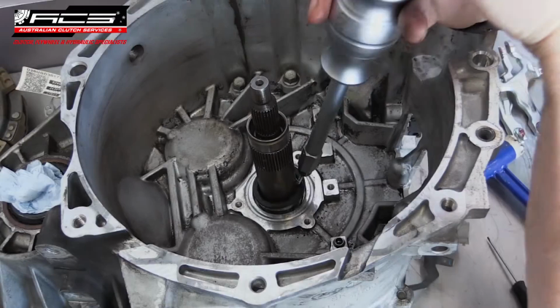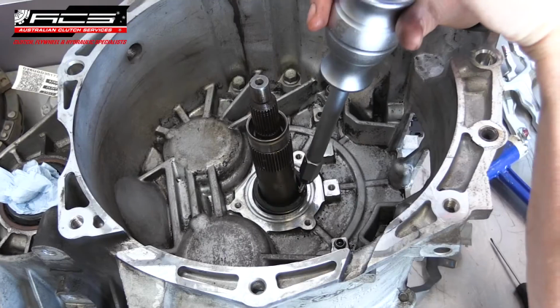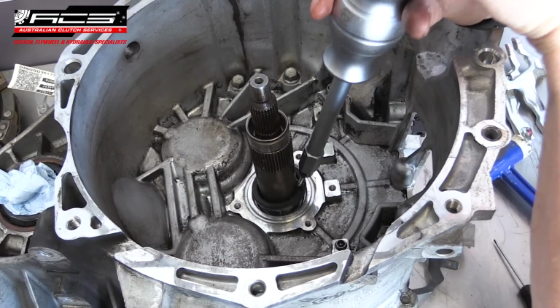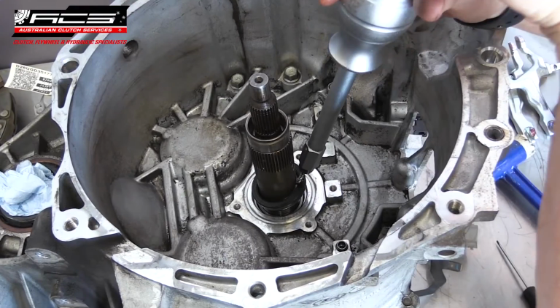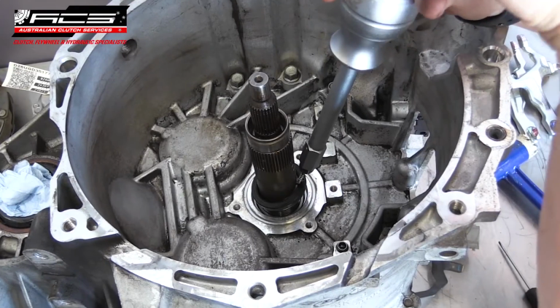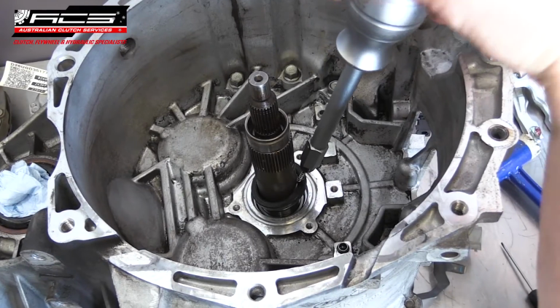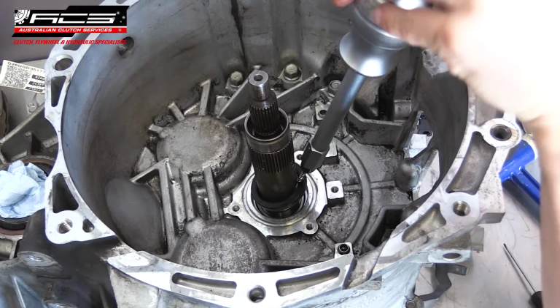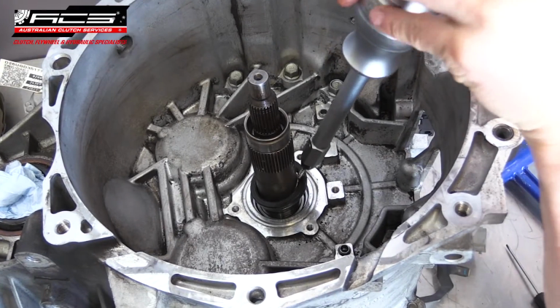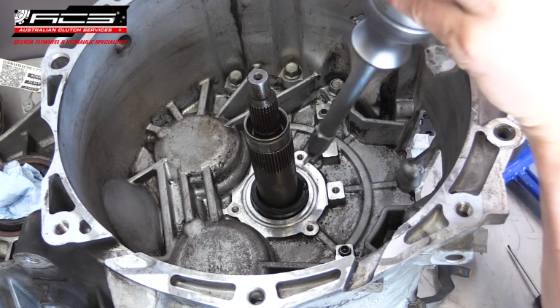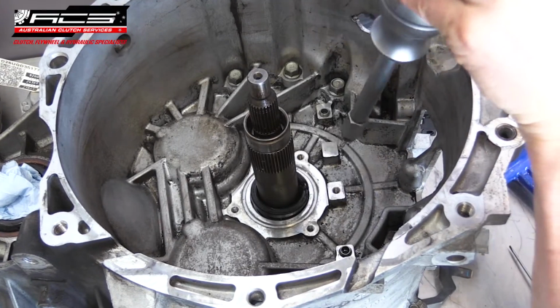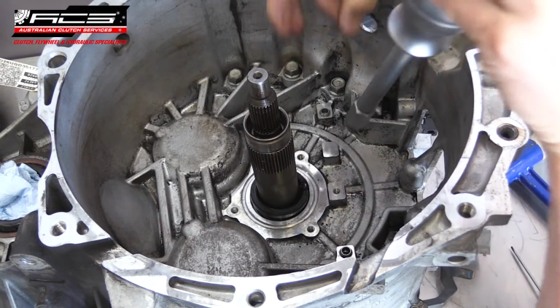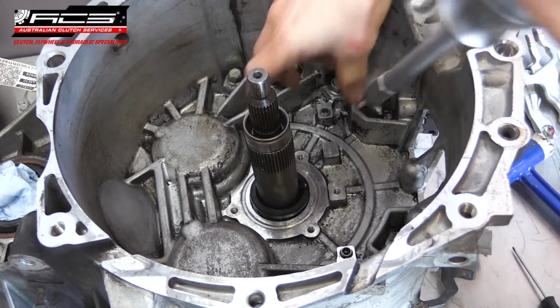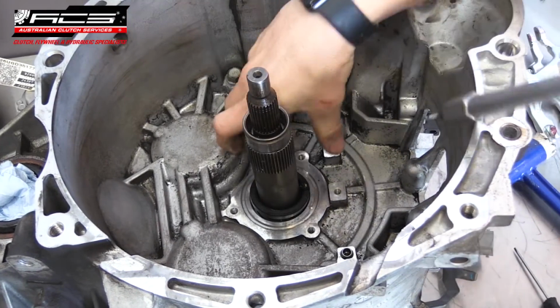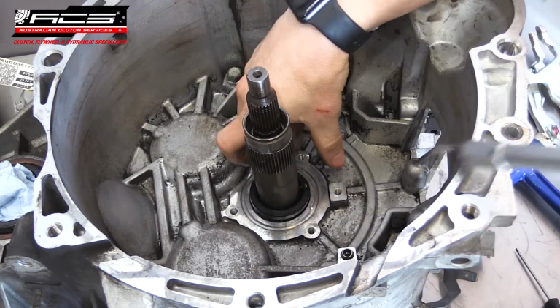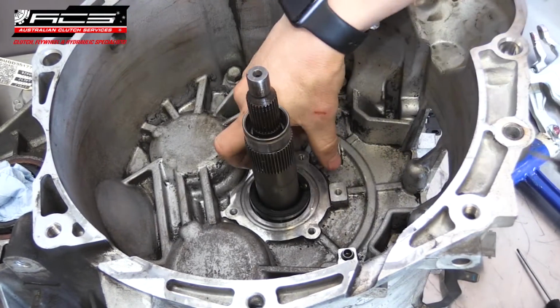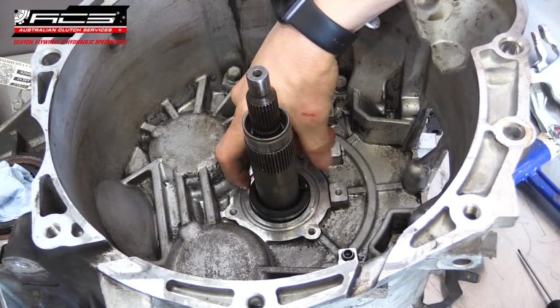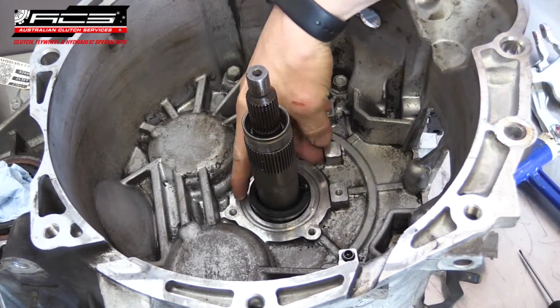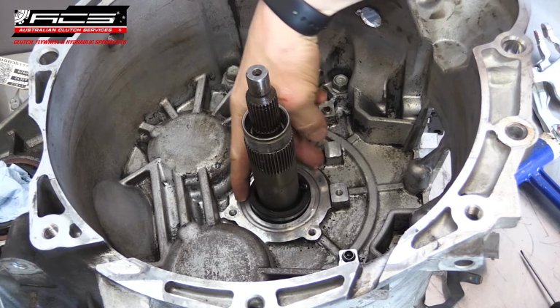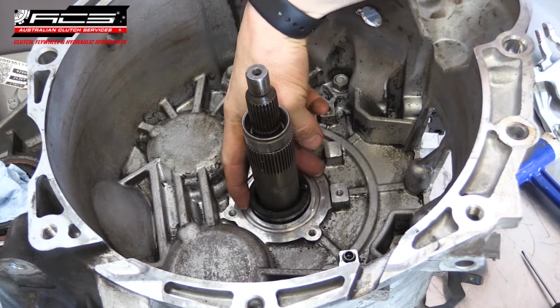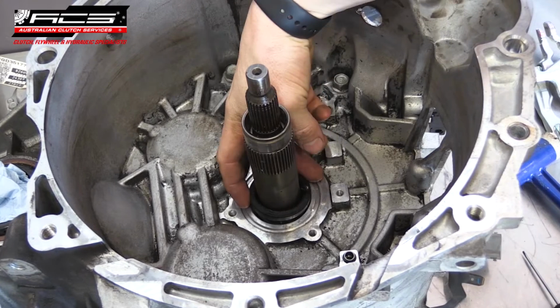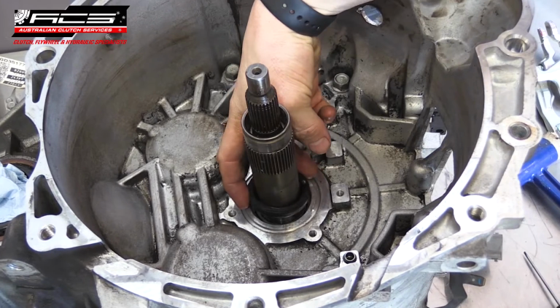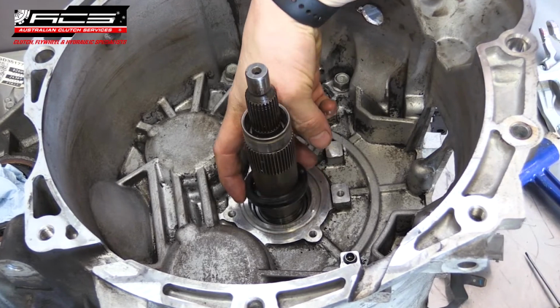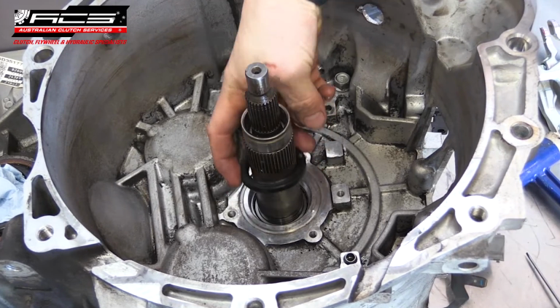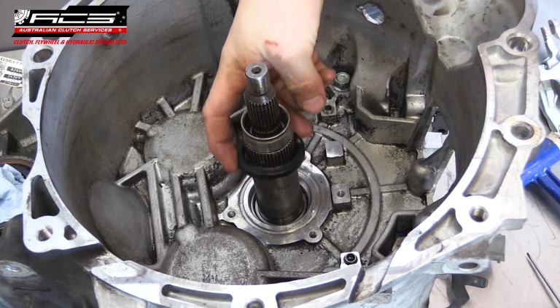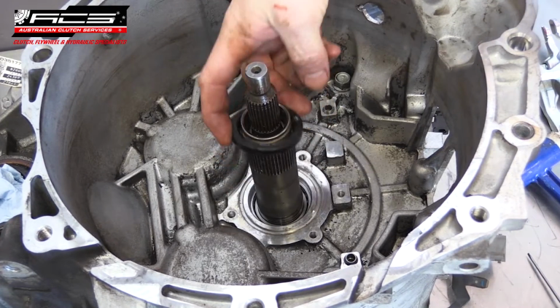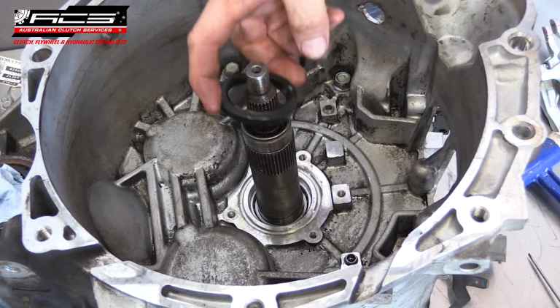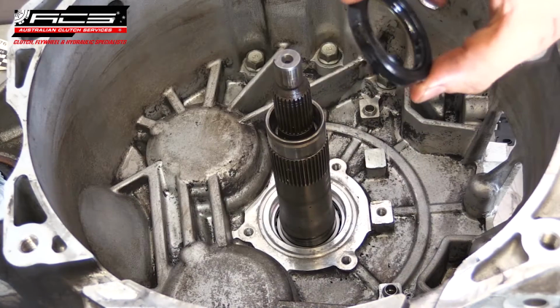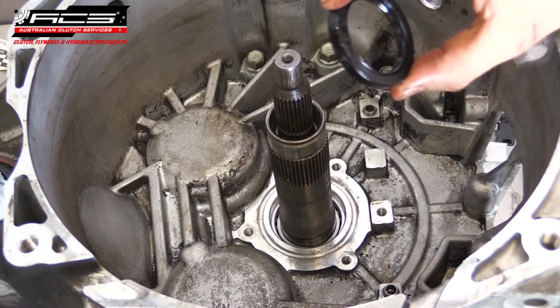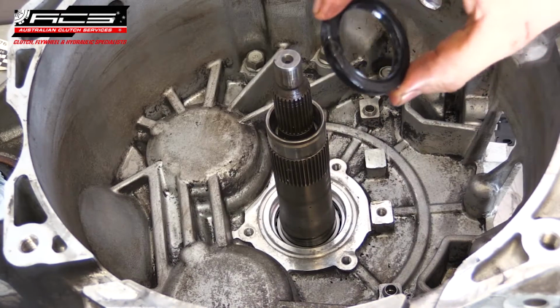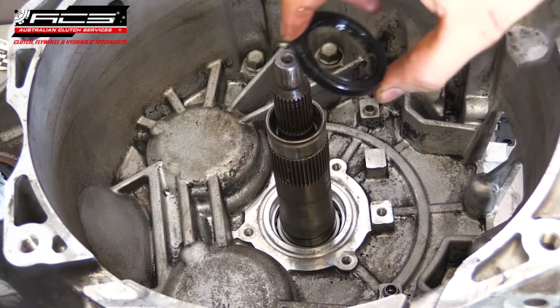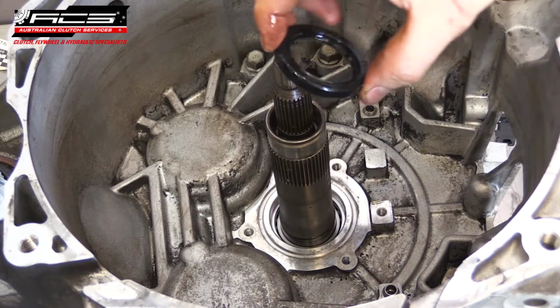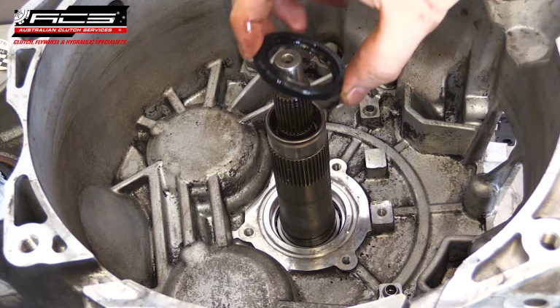If required, remove the old input shaft seal using a seal puller and carefully install a new one.